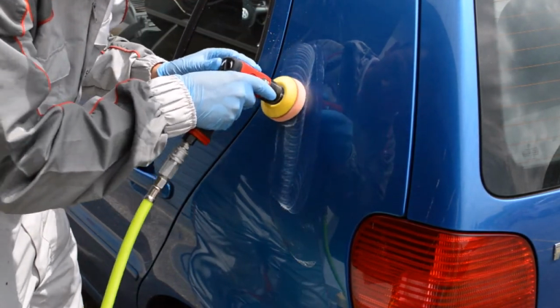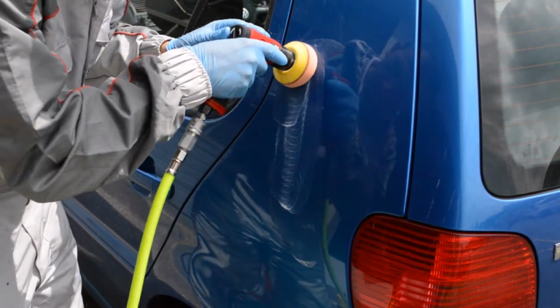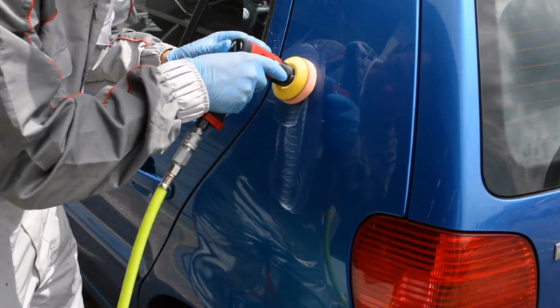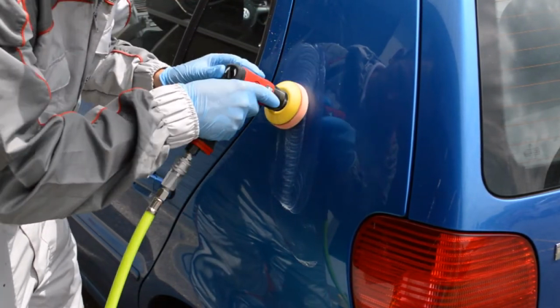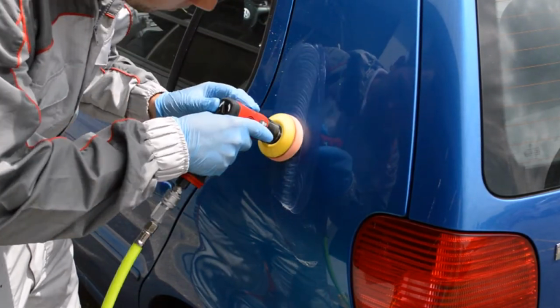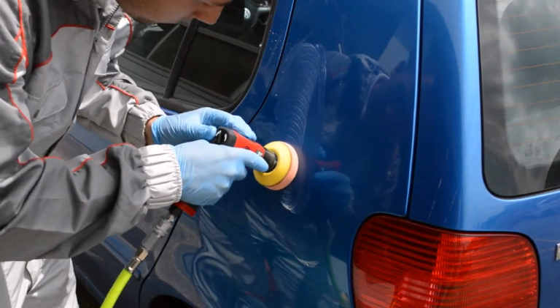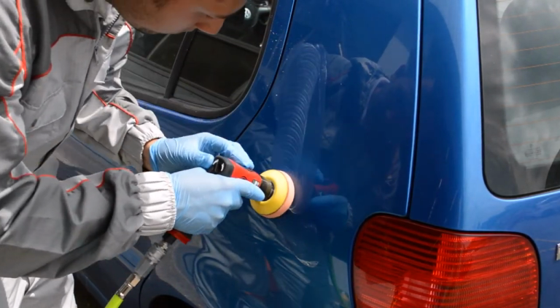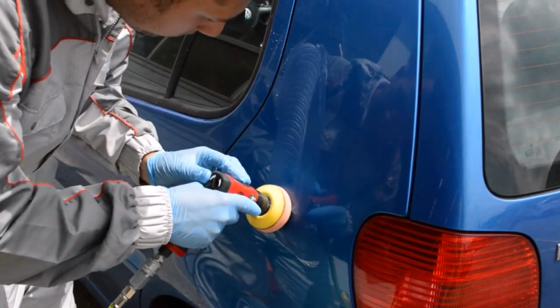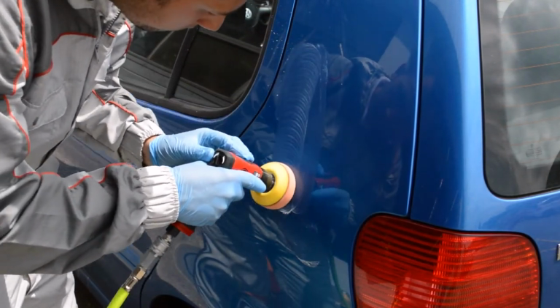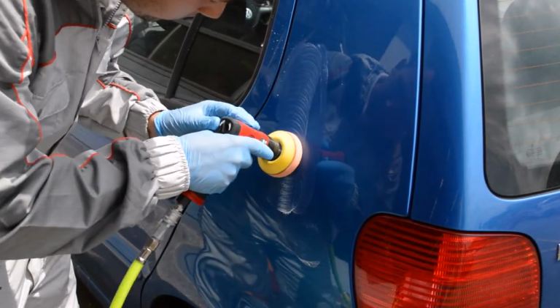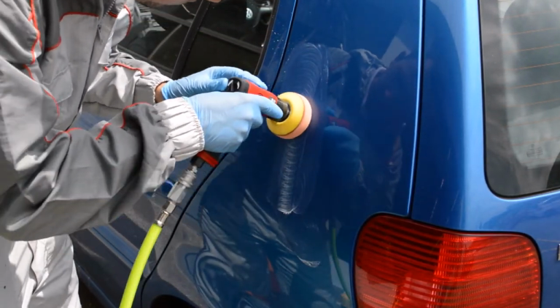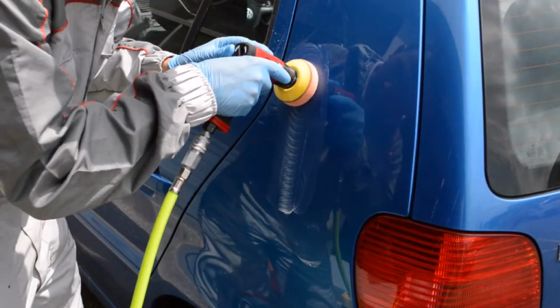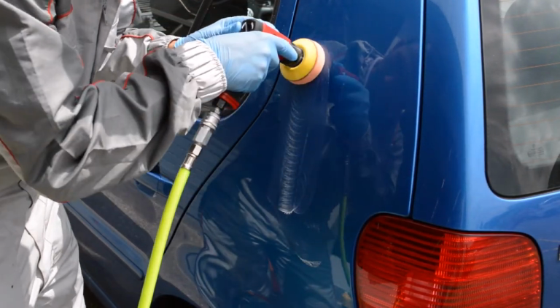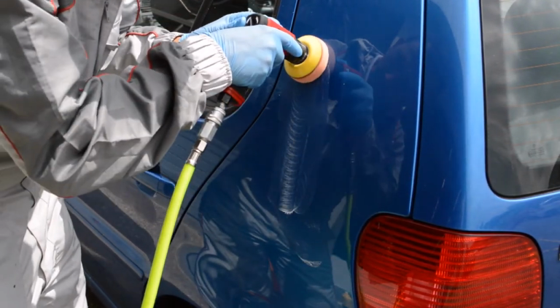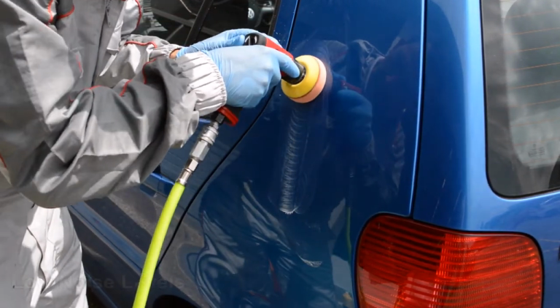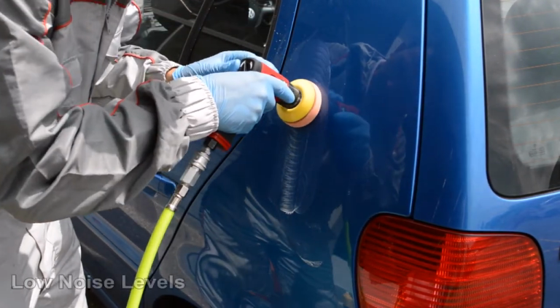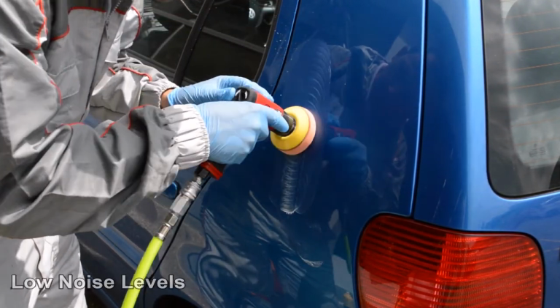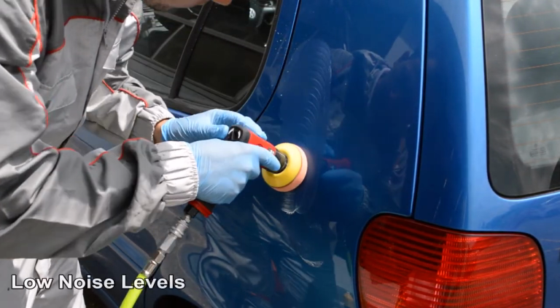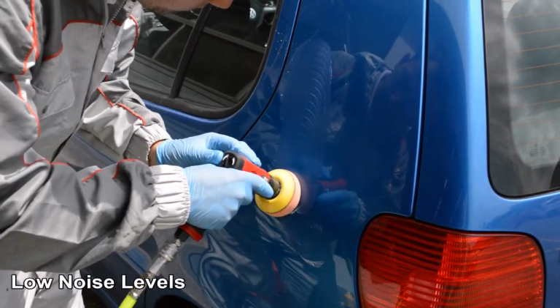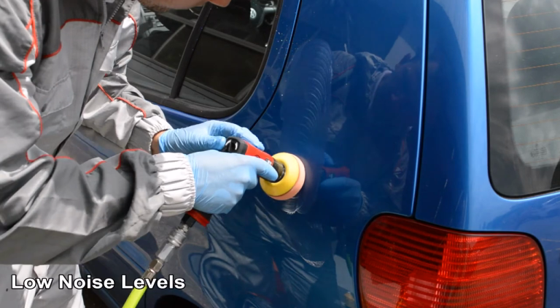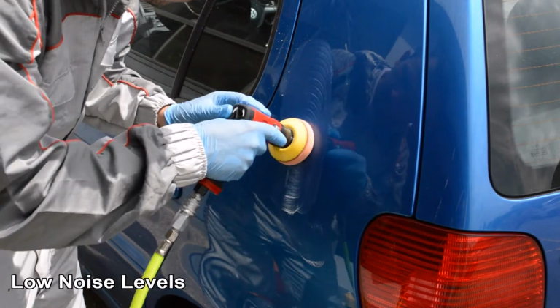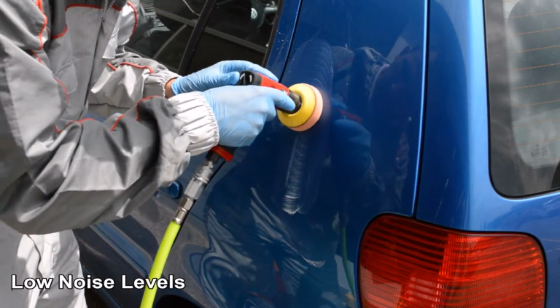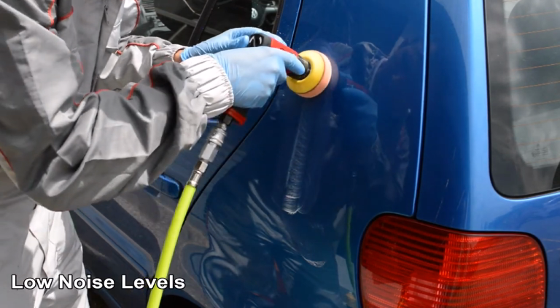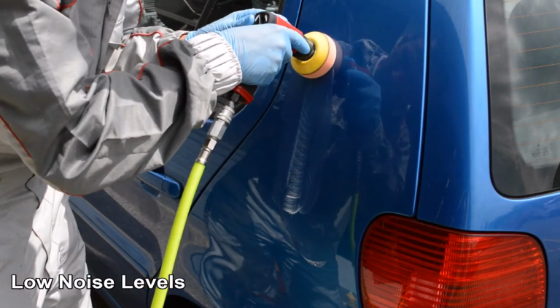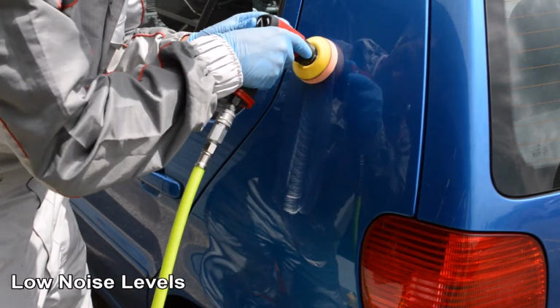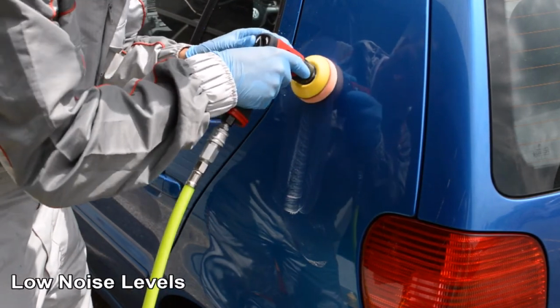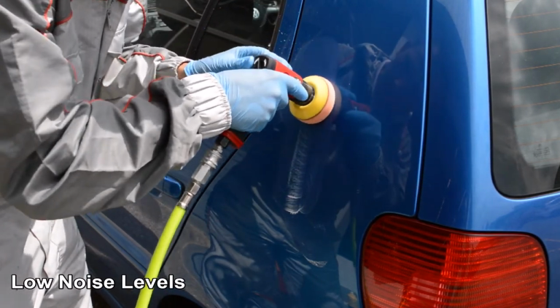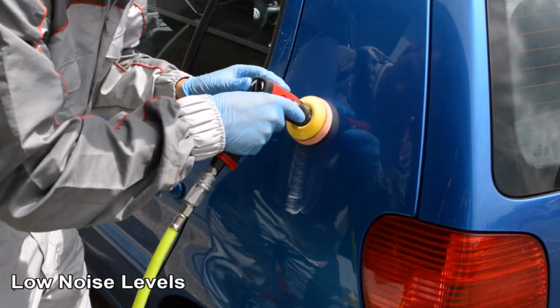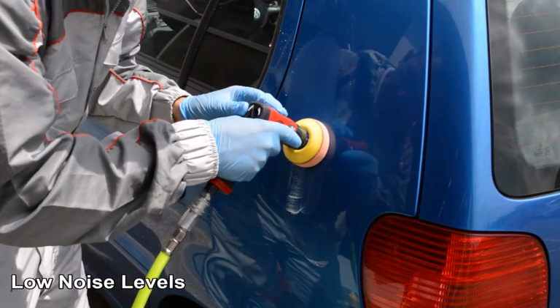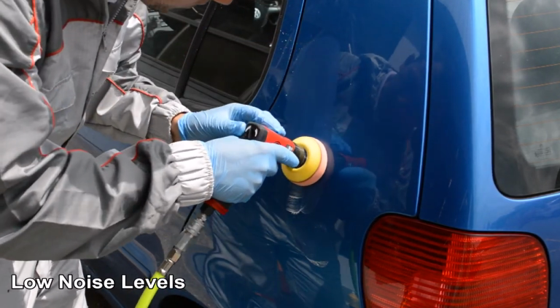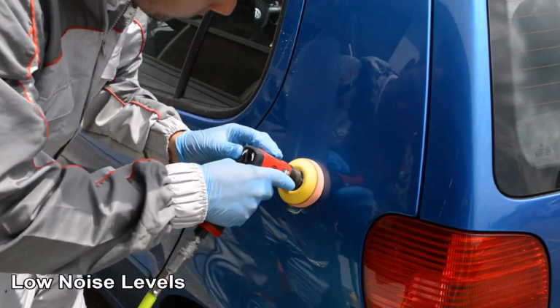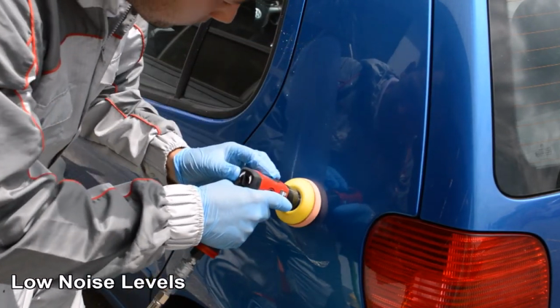The polisher itself is very light and easy to use and importantly has low noise levels.